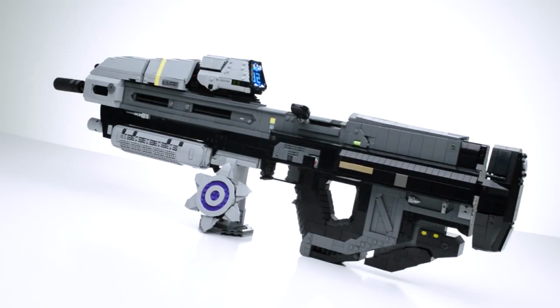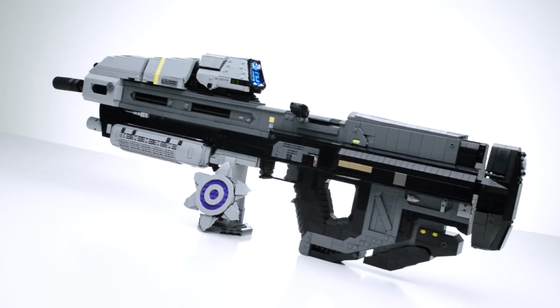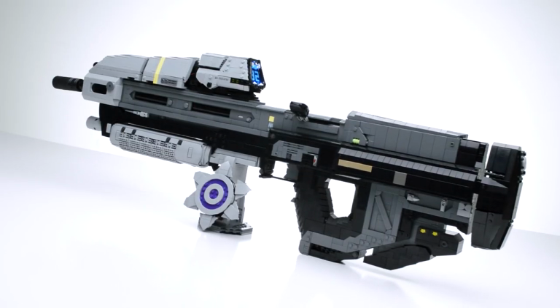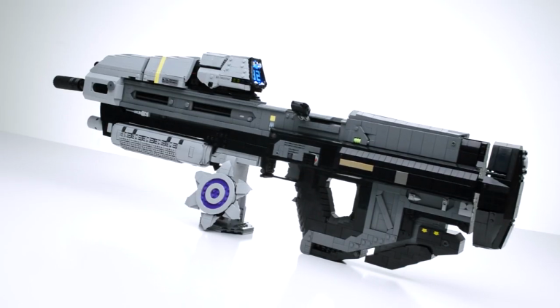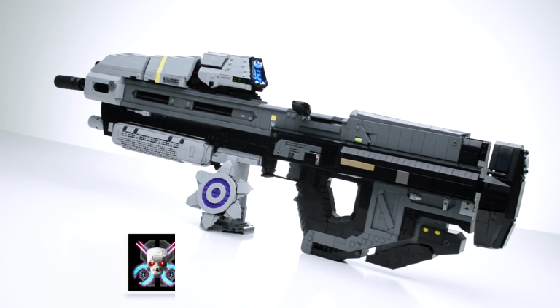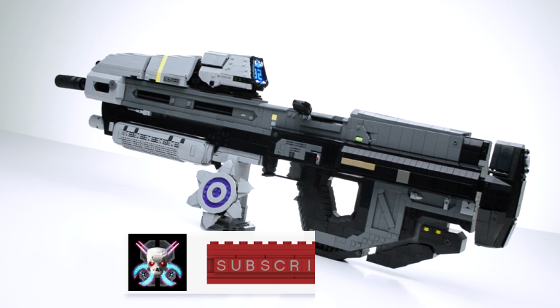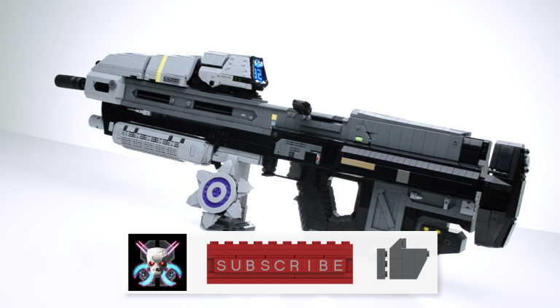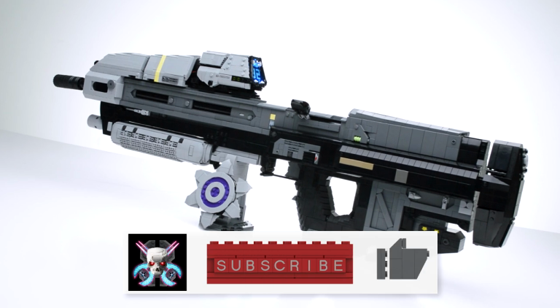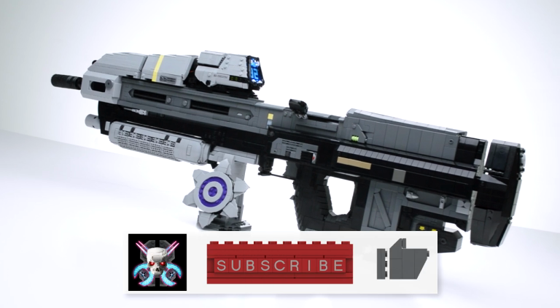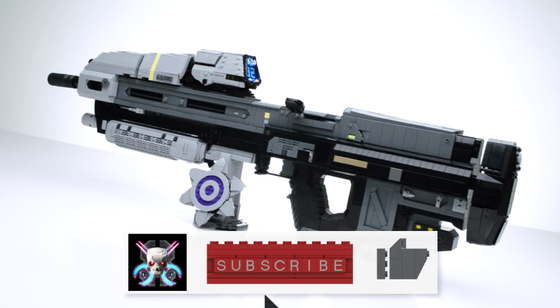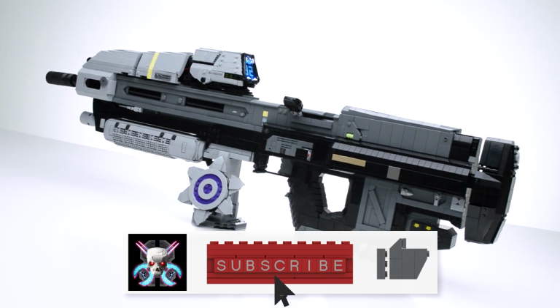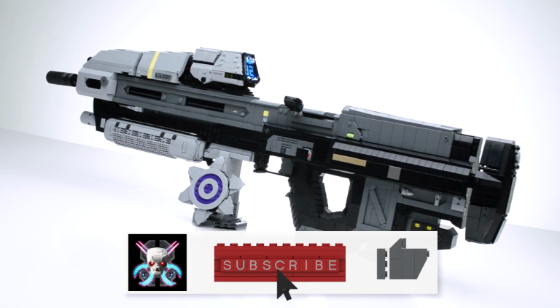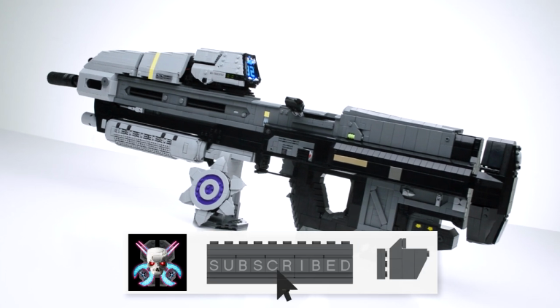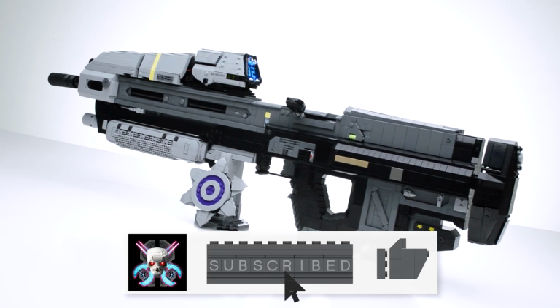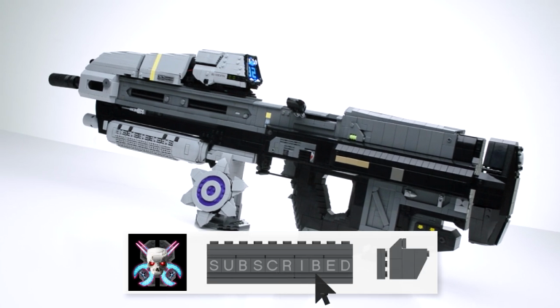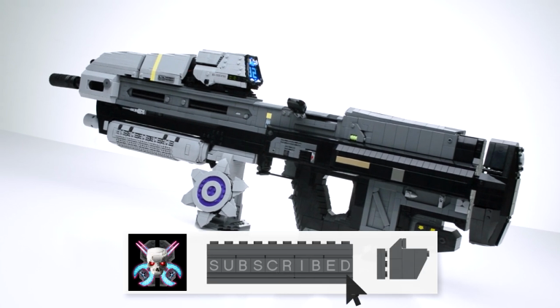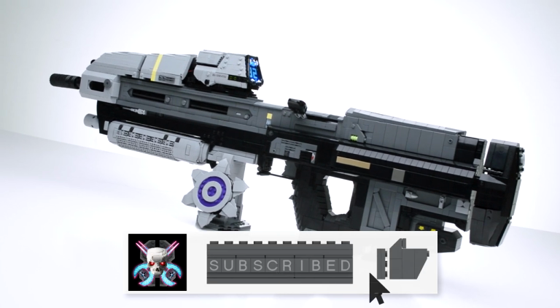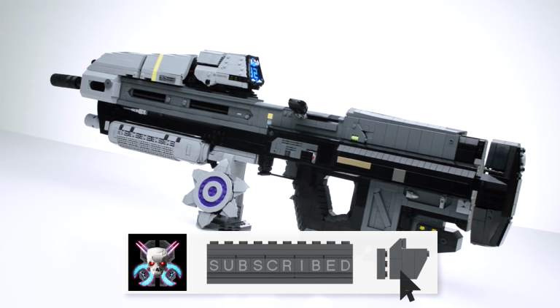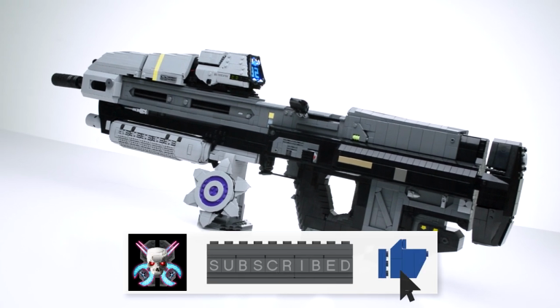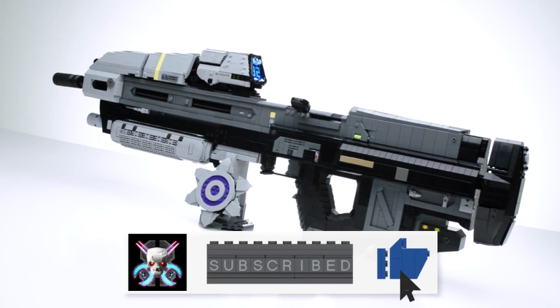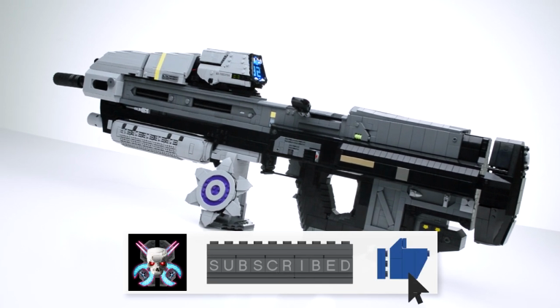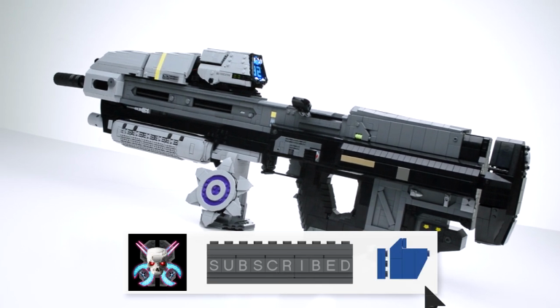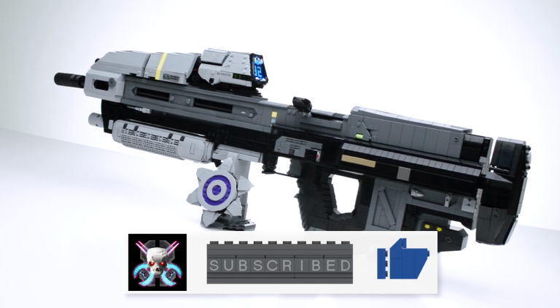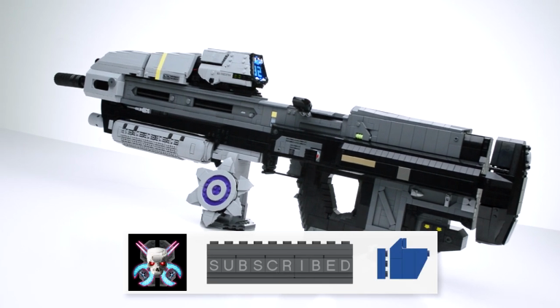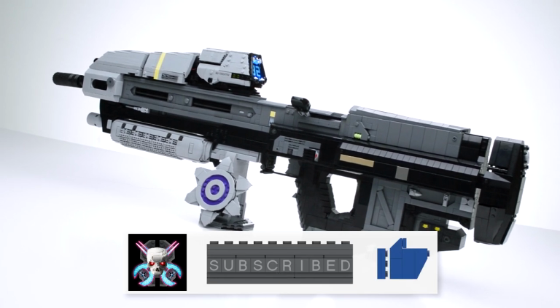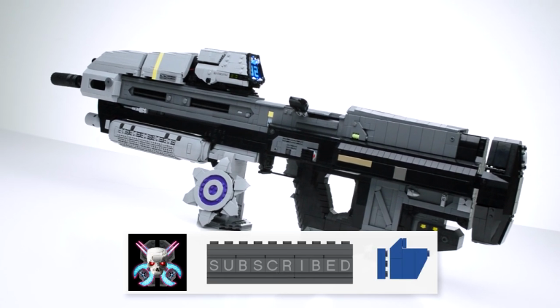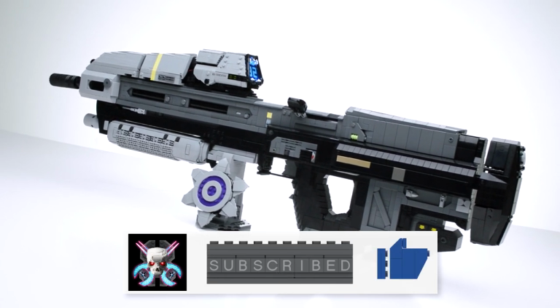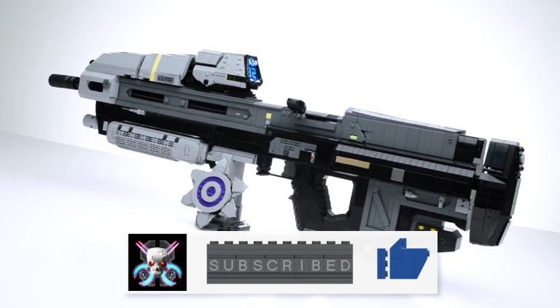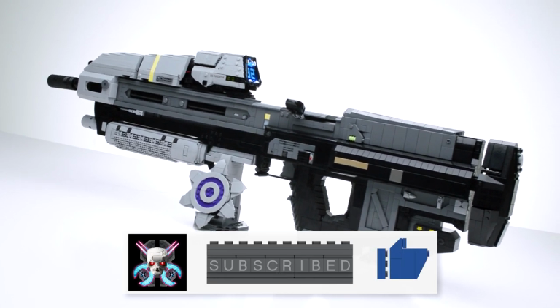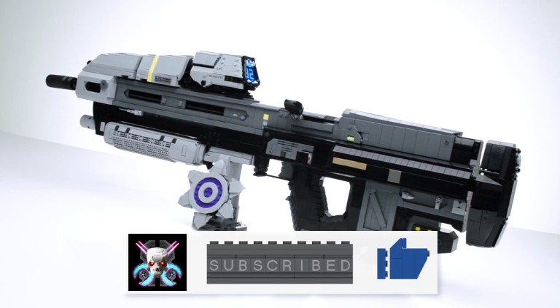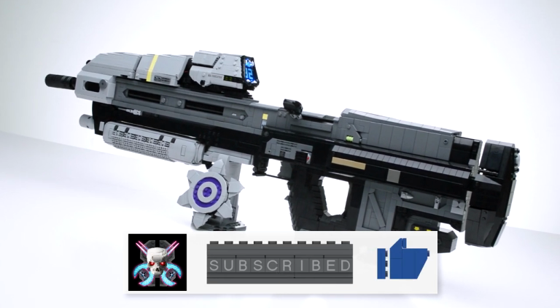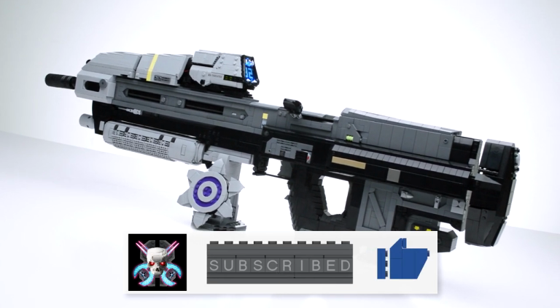Be sure to like, comment, and subscribe if you want to see more LEGO Halo builds.